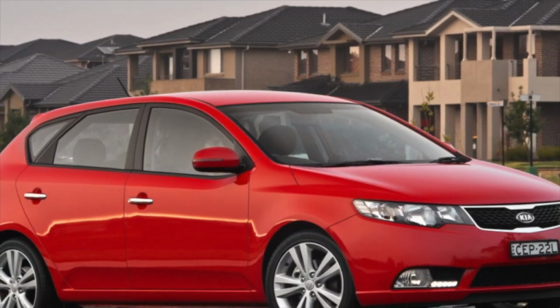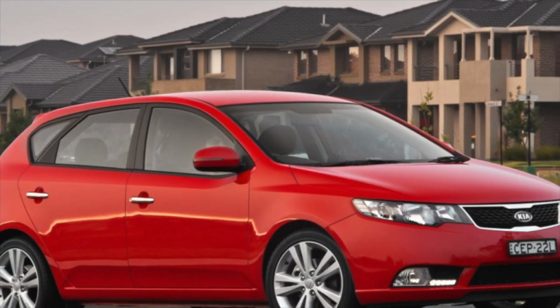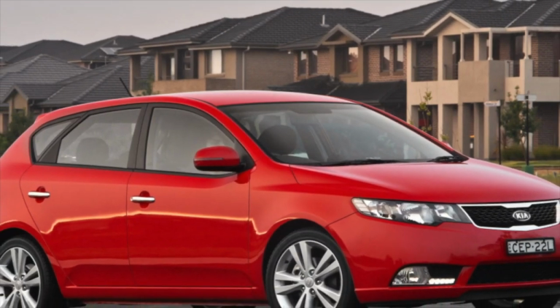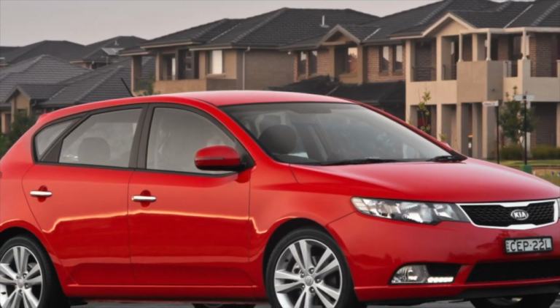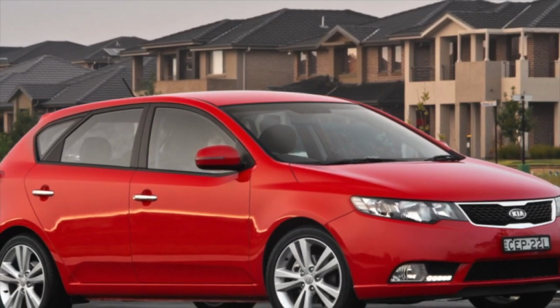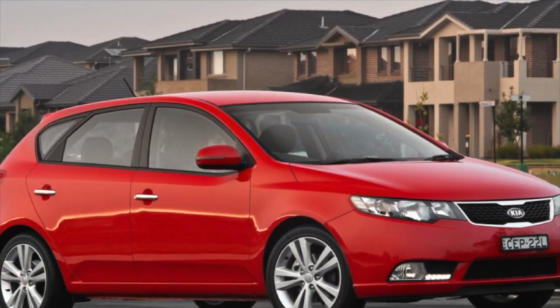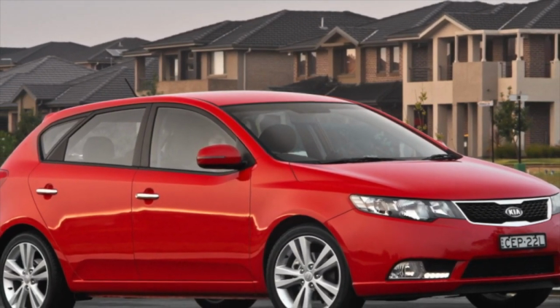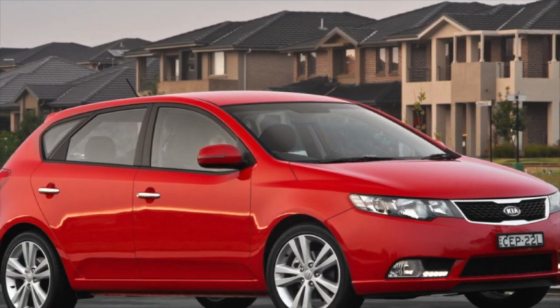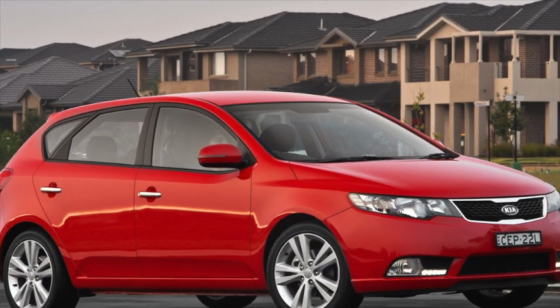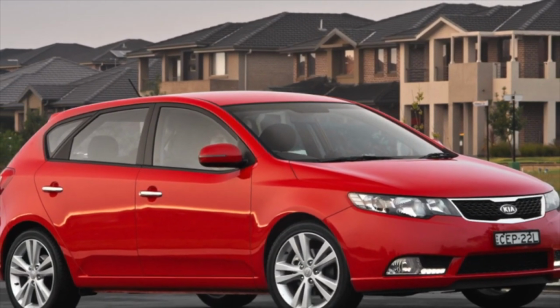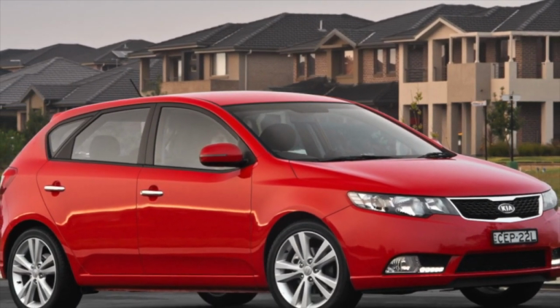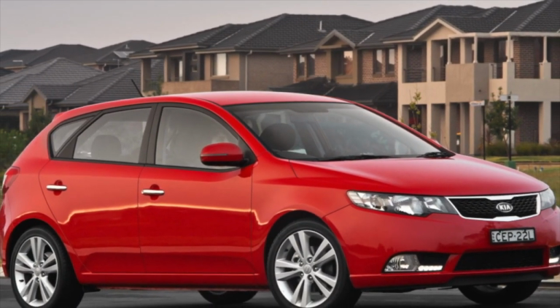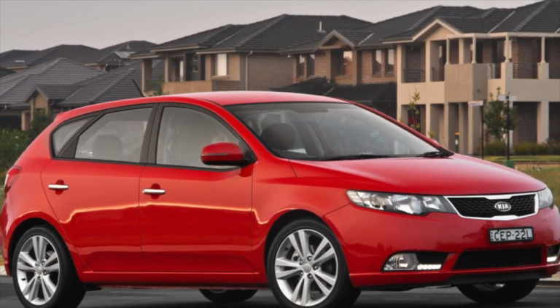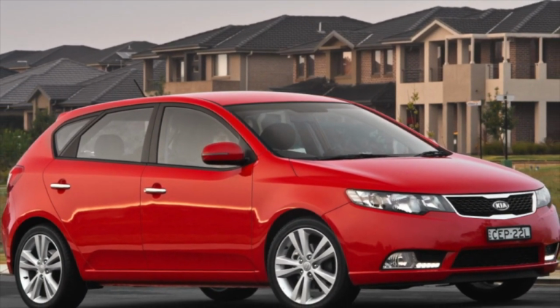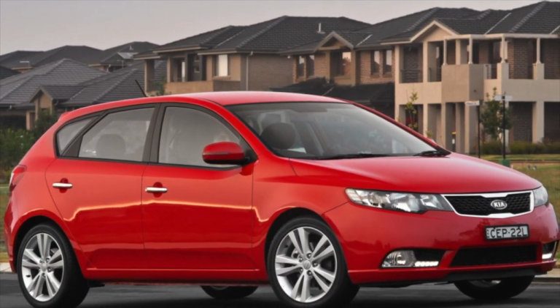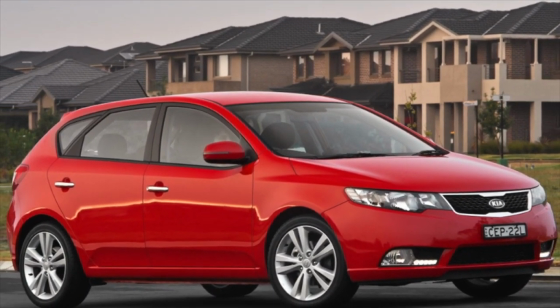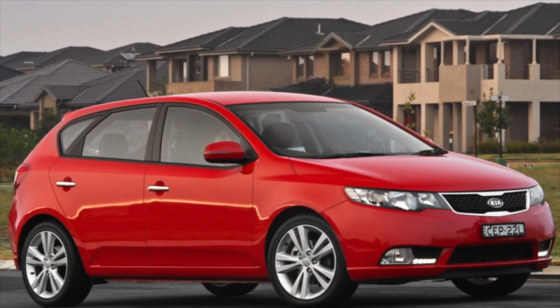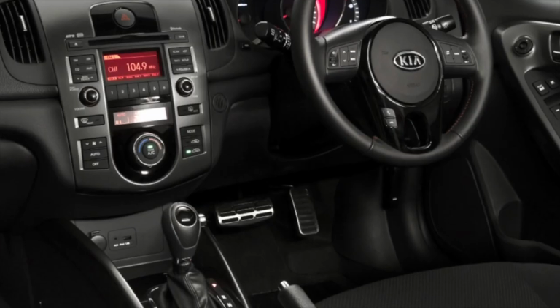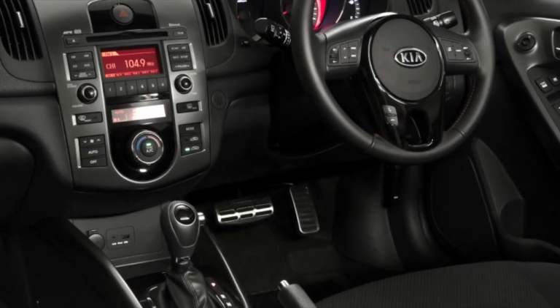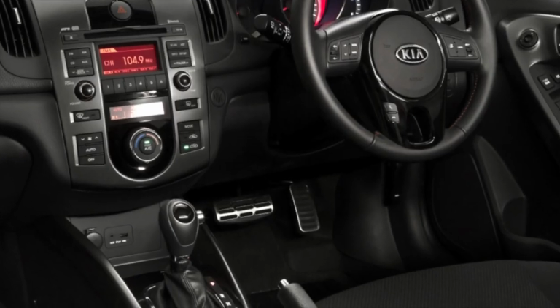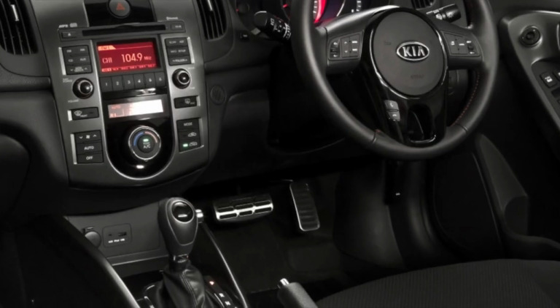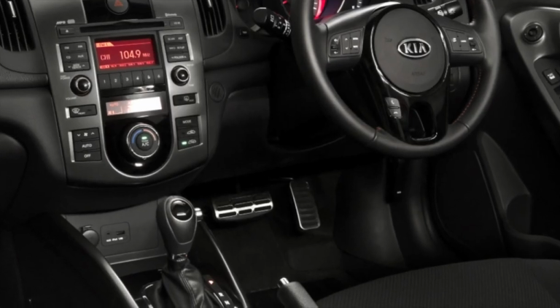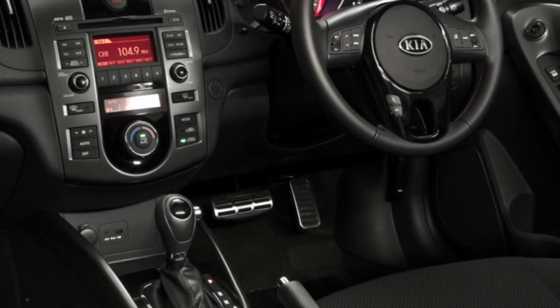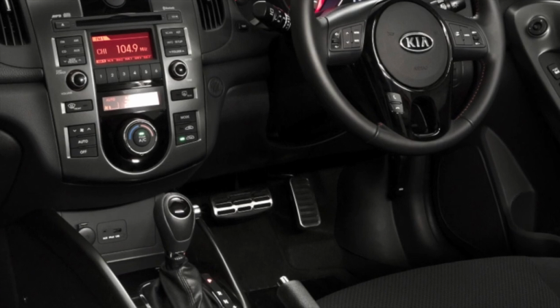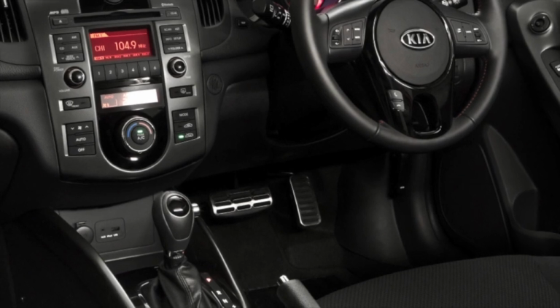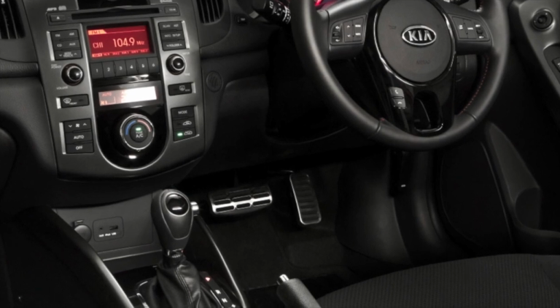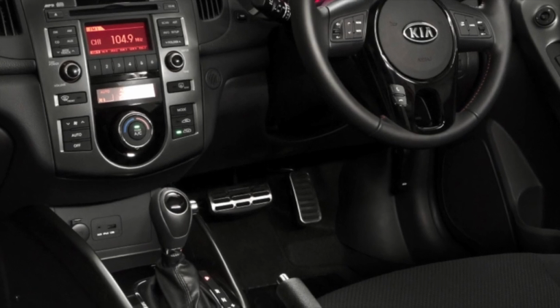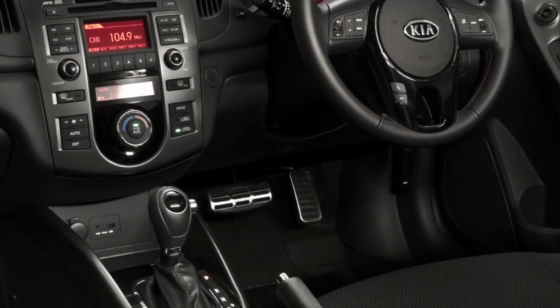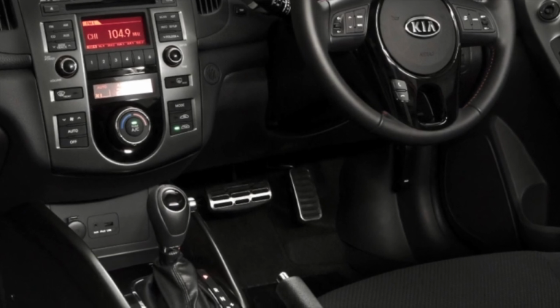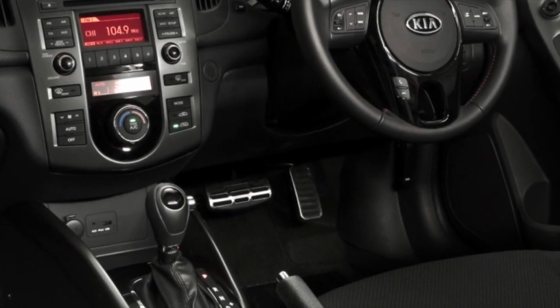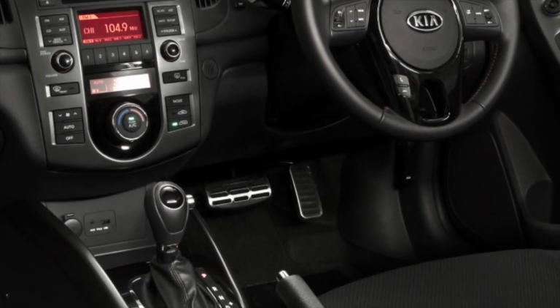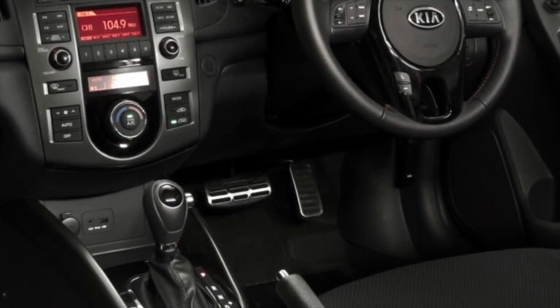Greetings dear friends! I present to your attention the most common malfunctions and breakdowns that occur on the Kia Cerato.